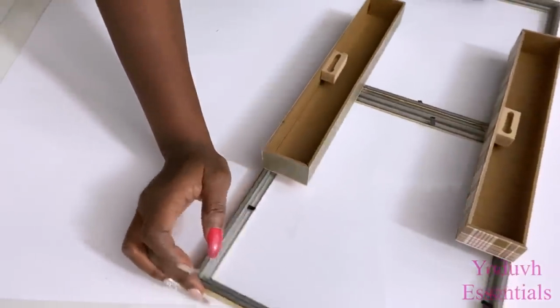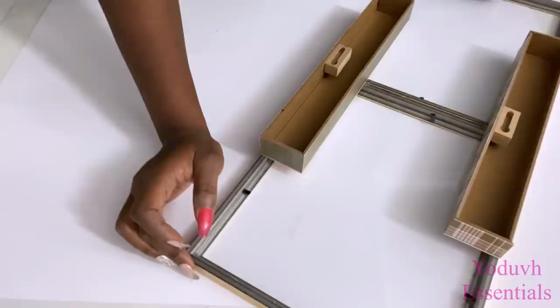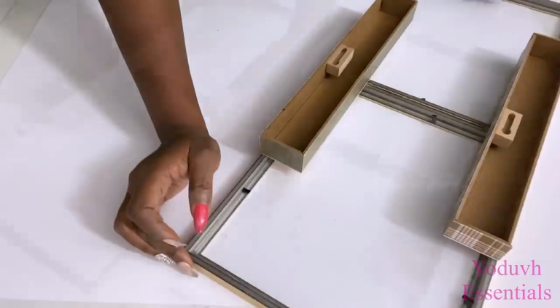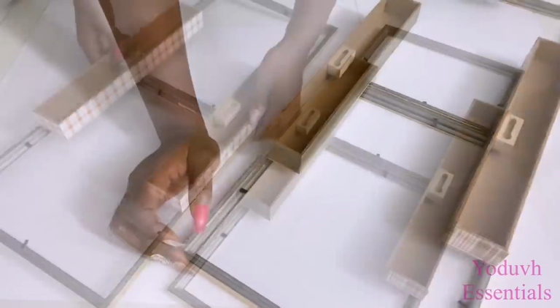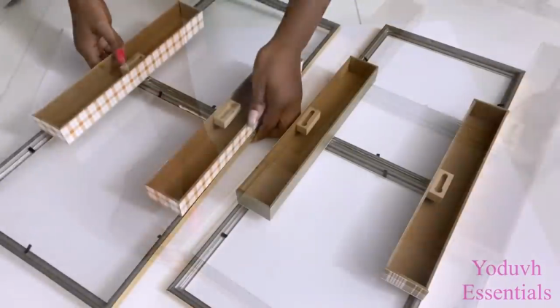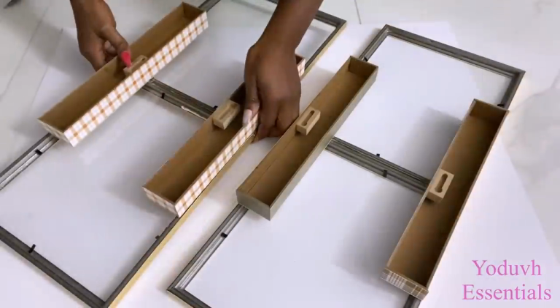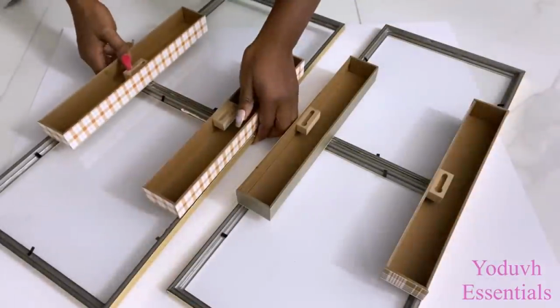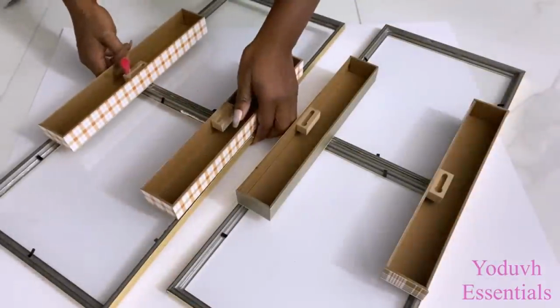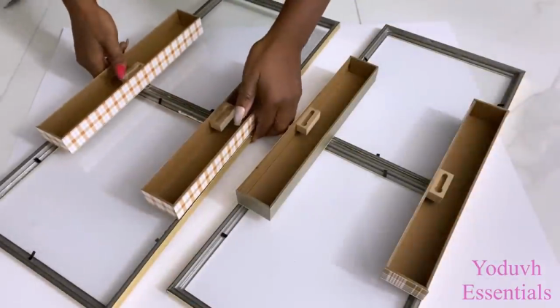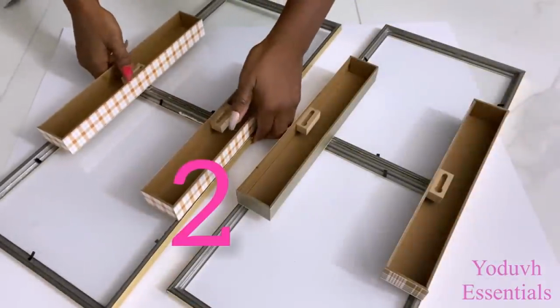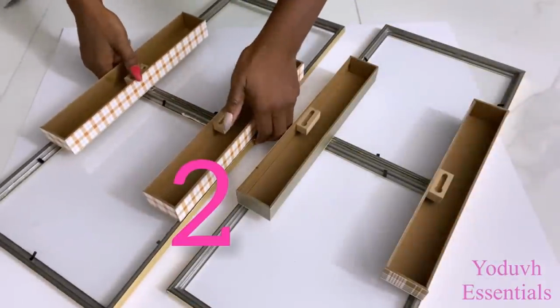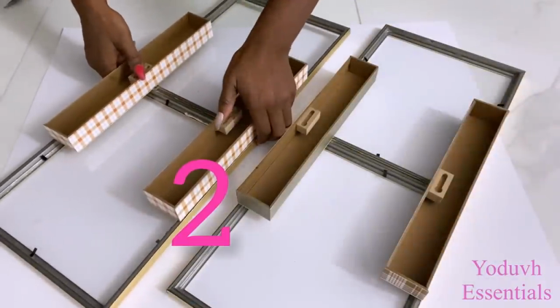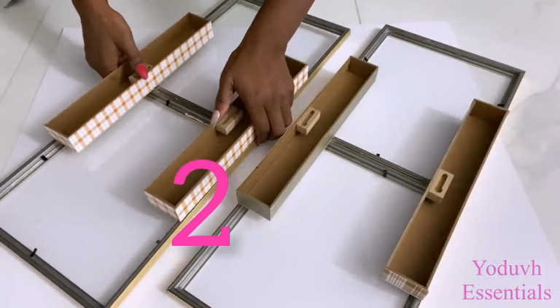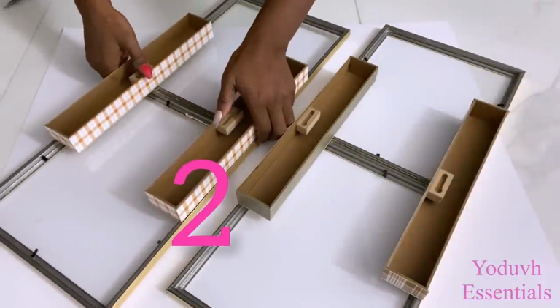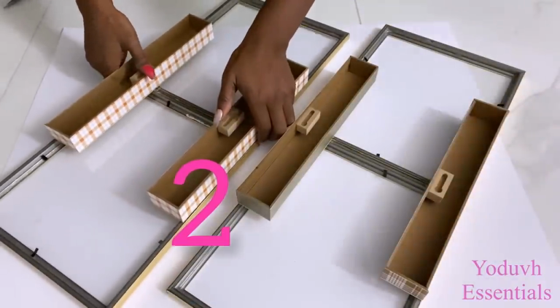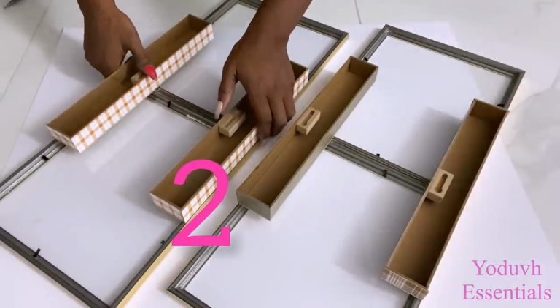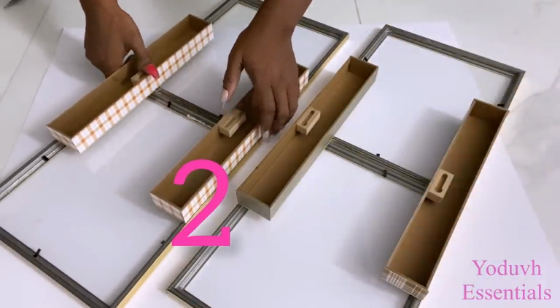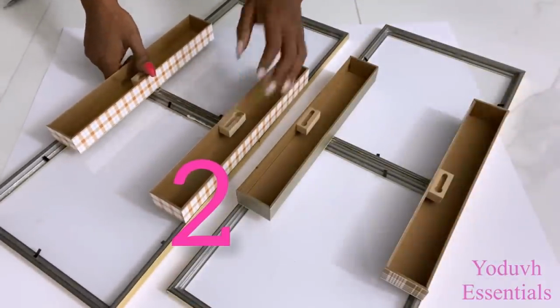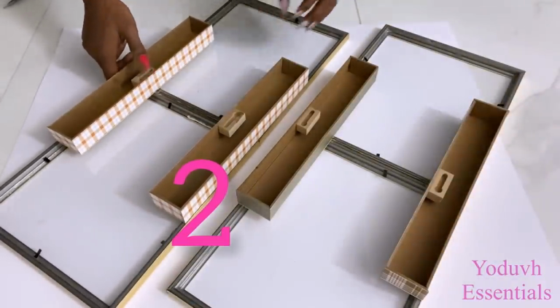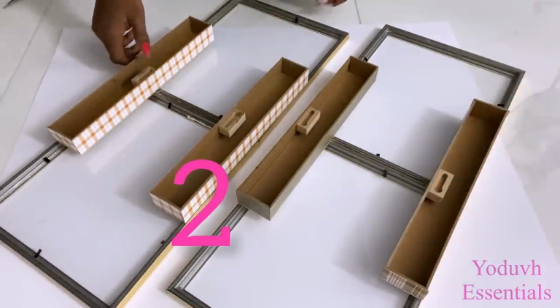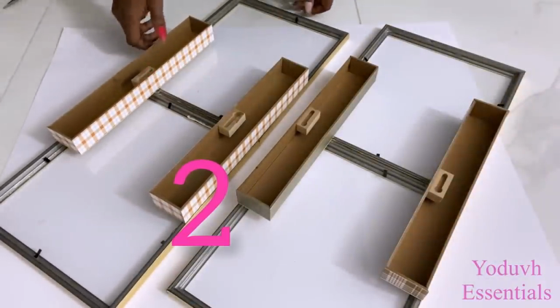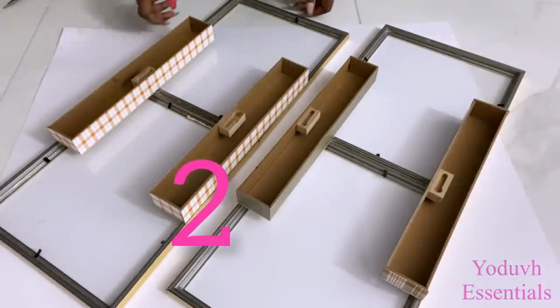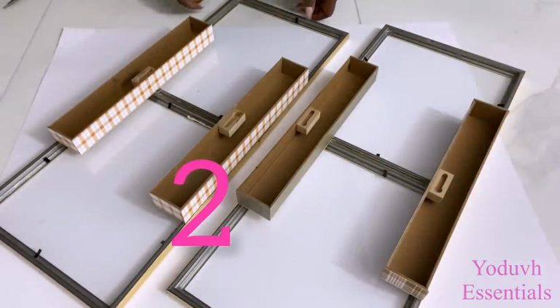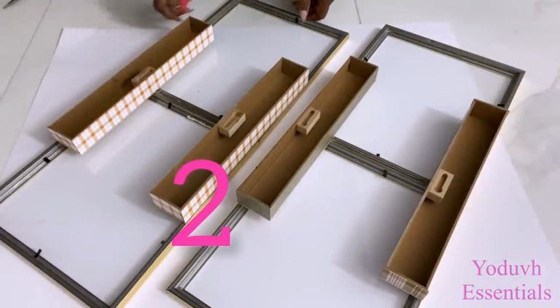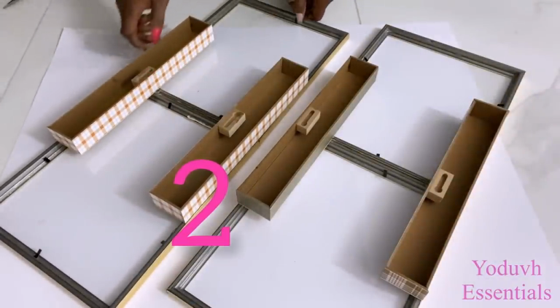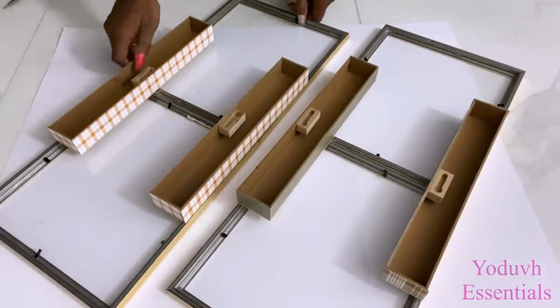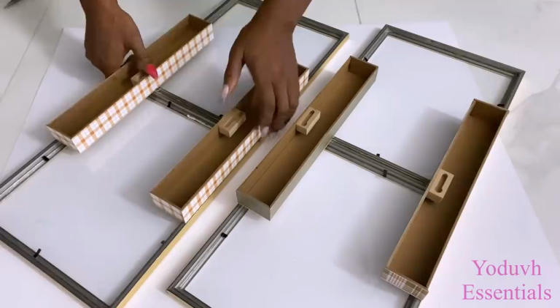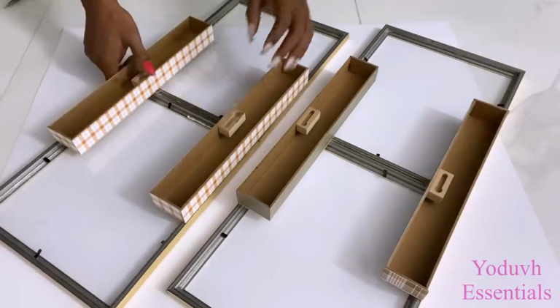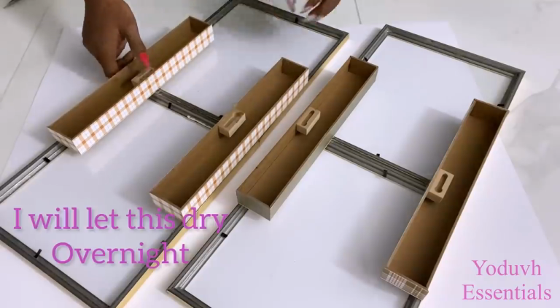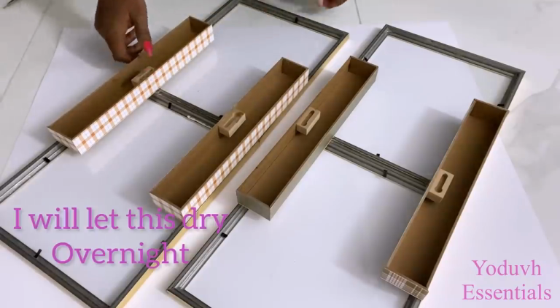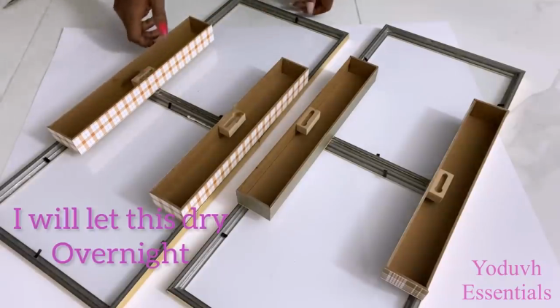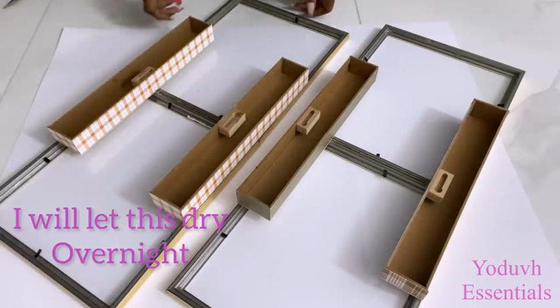I made another one of these so that one will be on the left and the other will be on the right. I'm going to leave this overnight to dry as well.